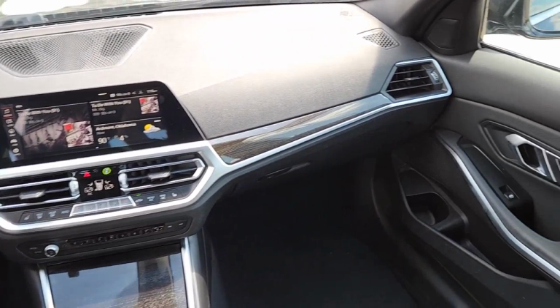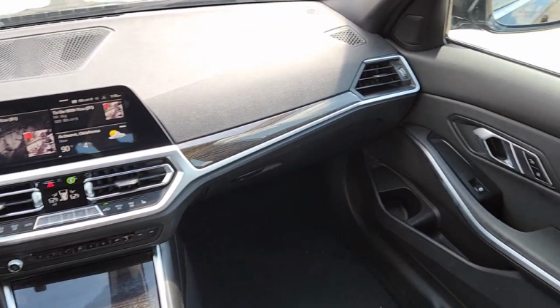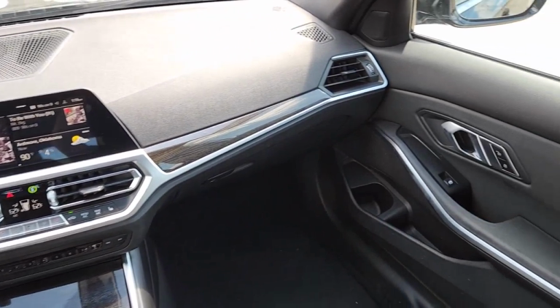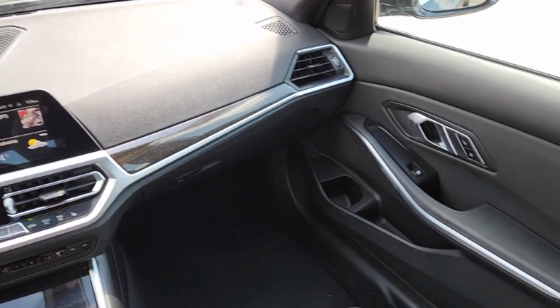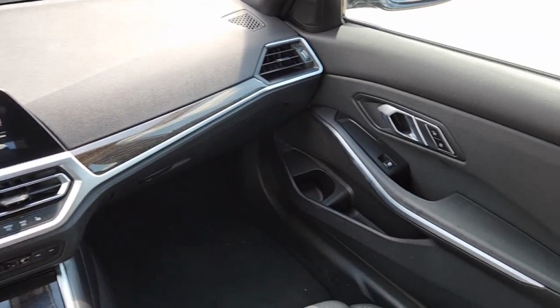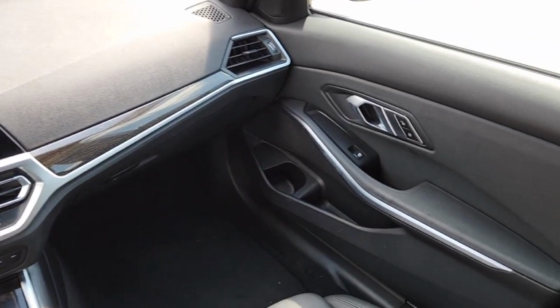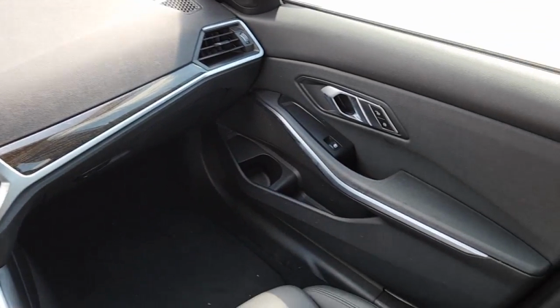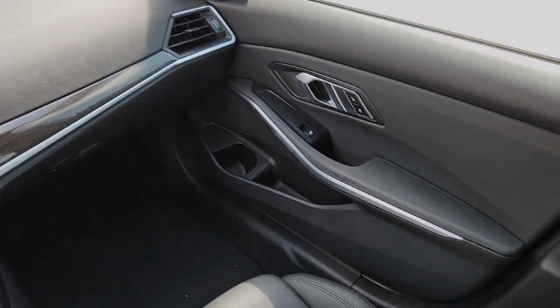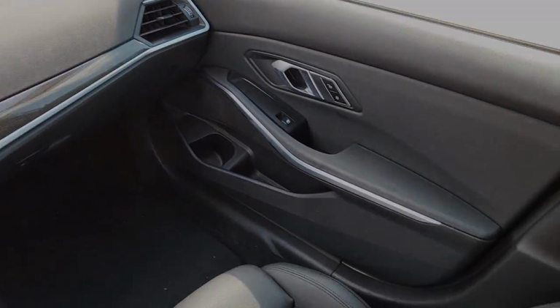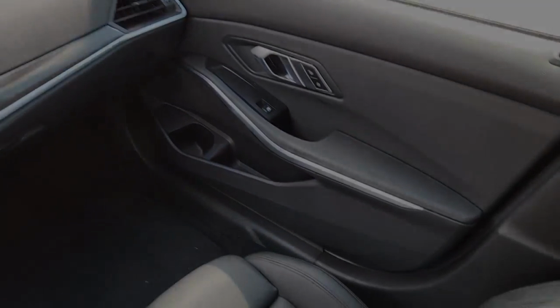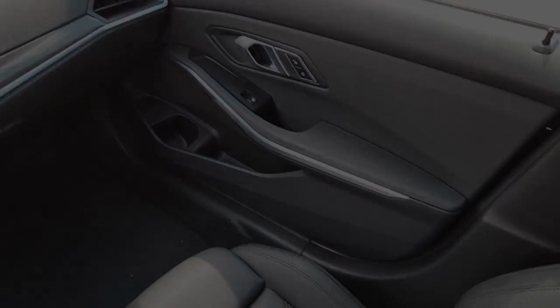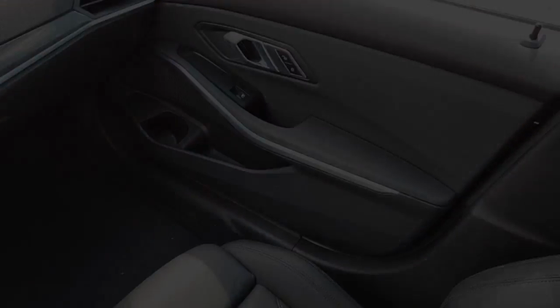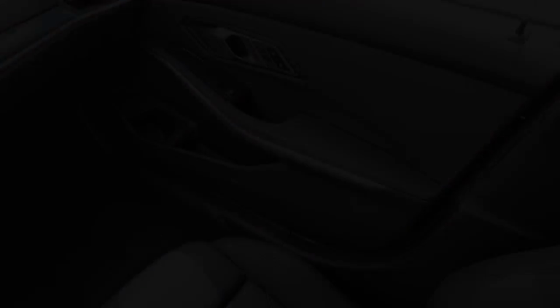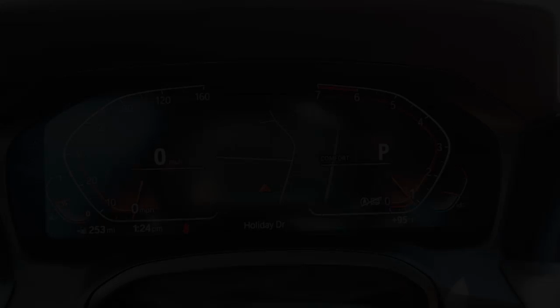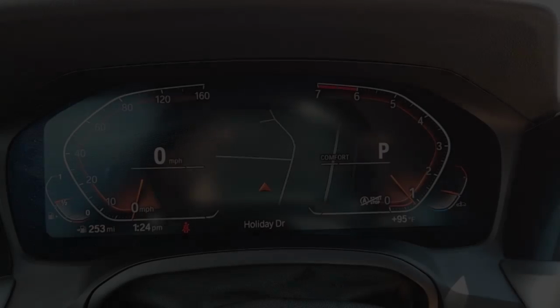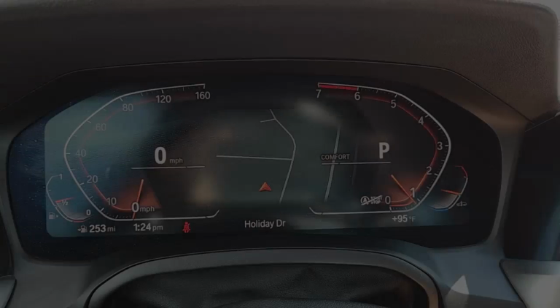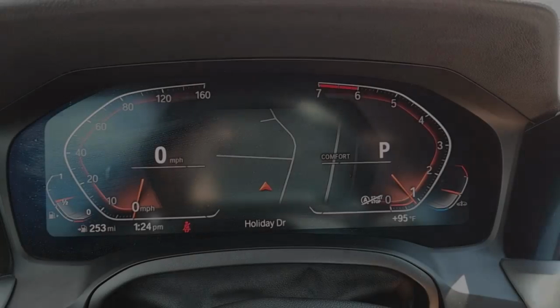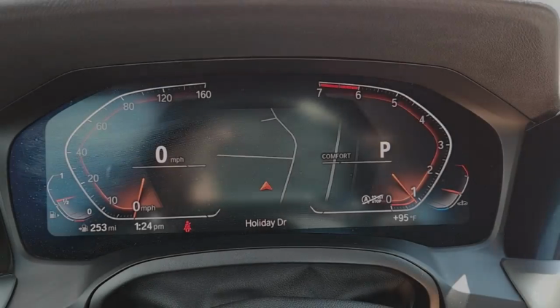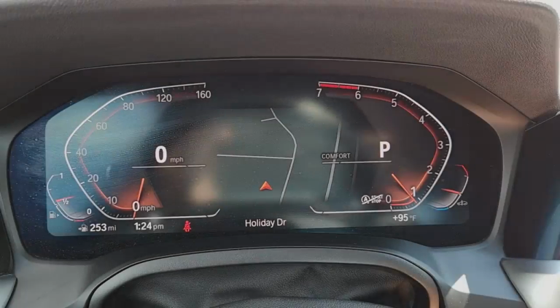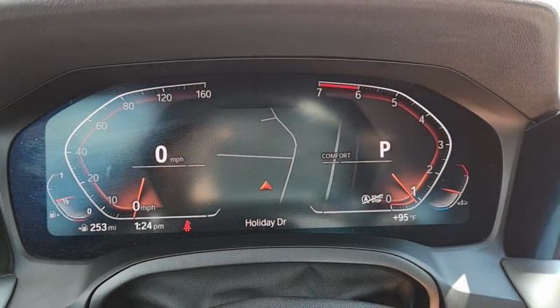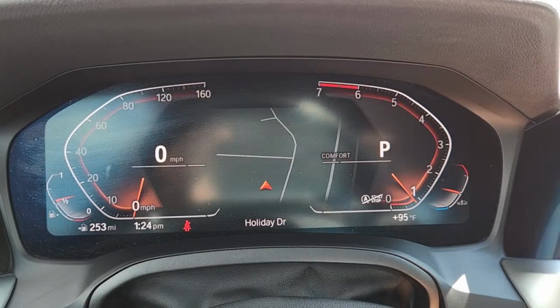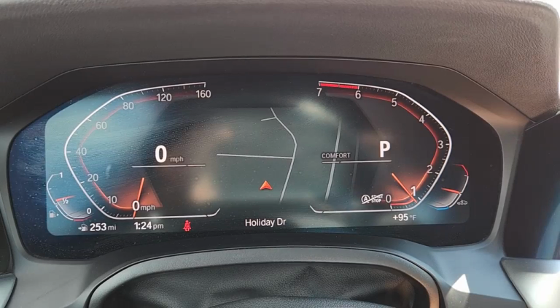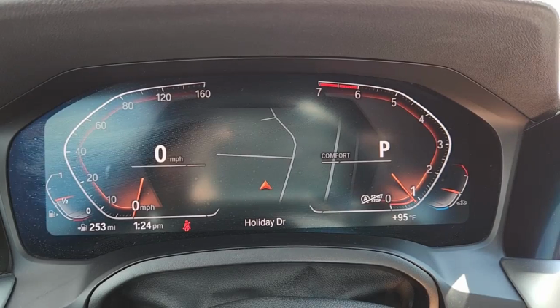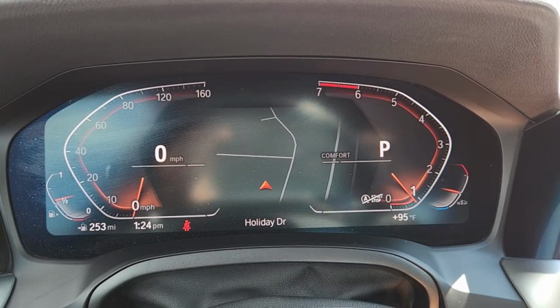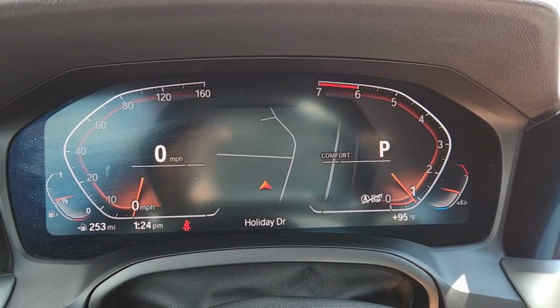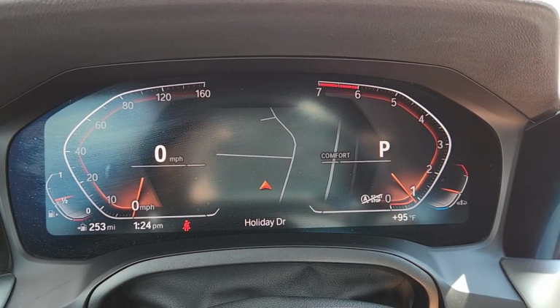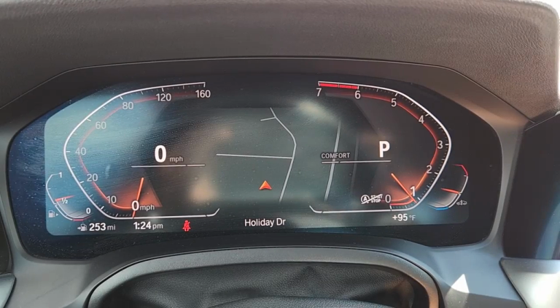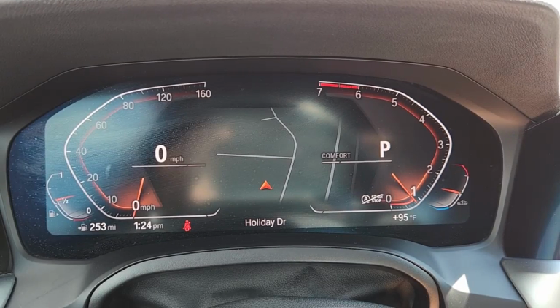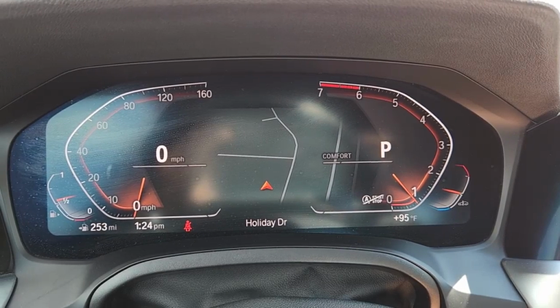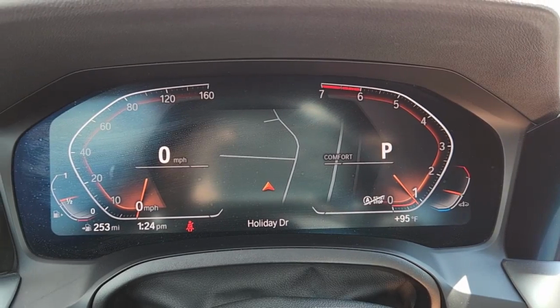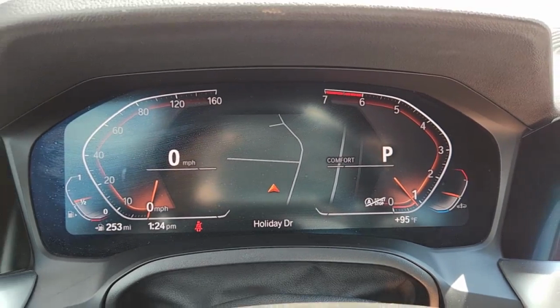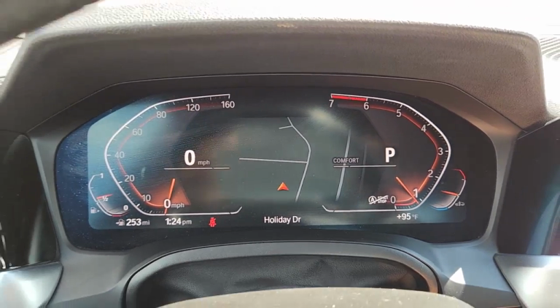Don't miss the opportunity to possess a motorsport legend. Get into the 3 Series sedan.